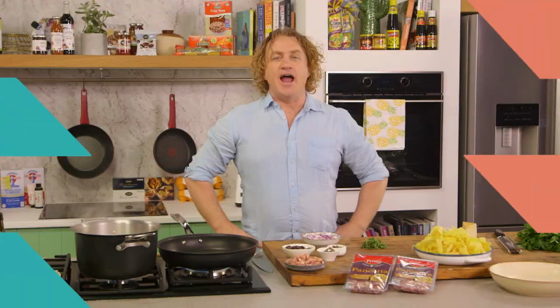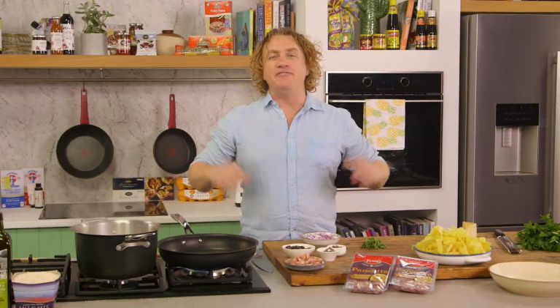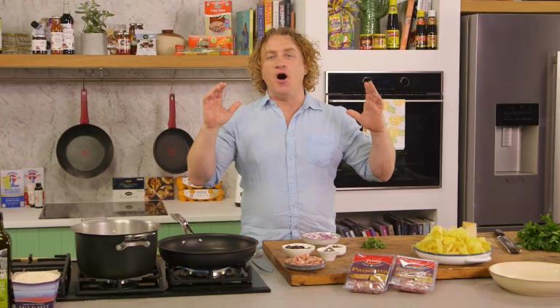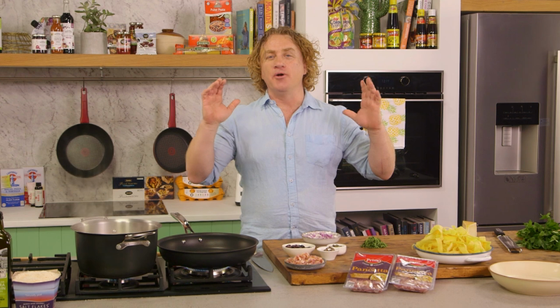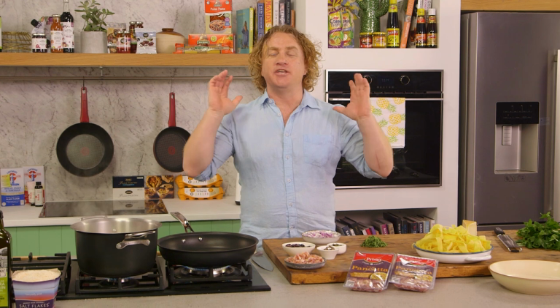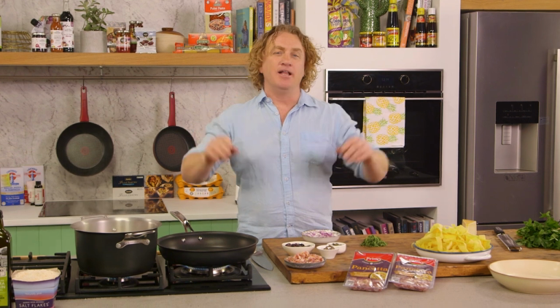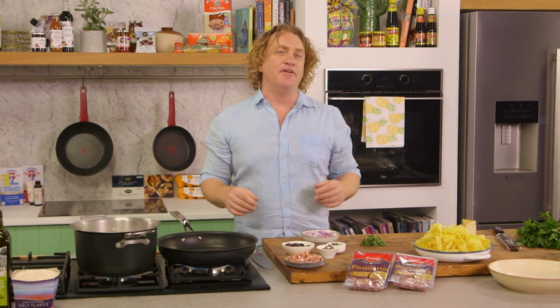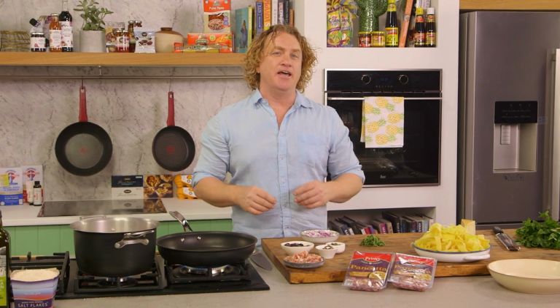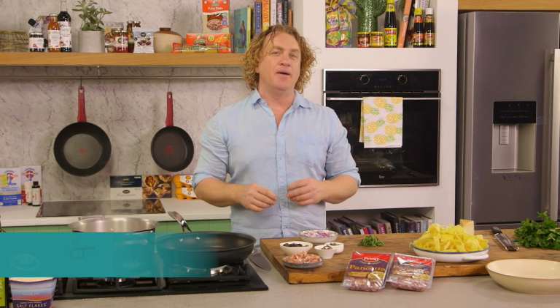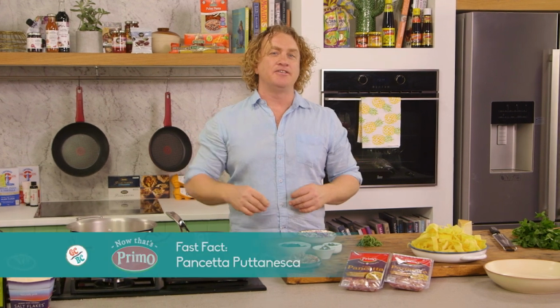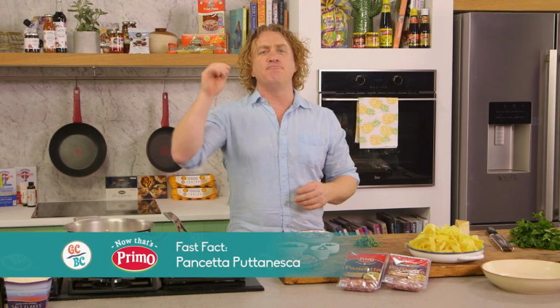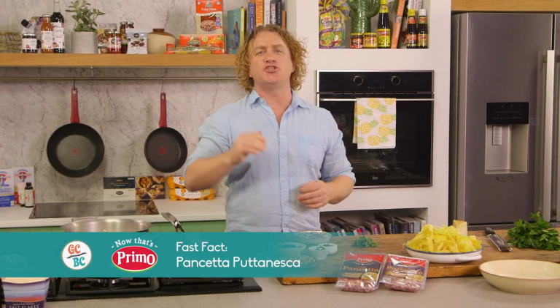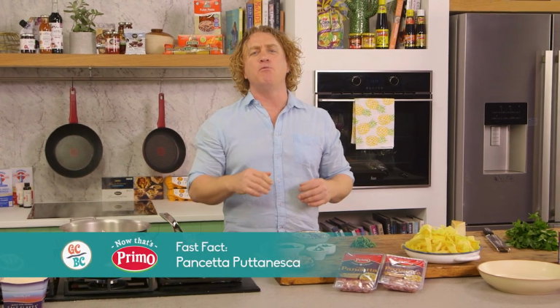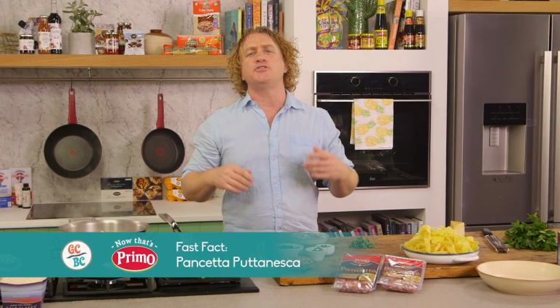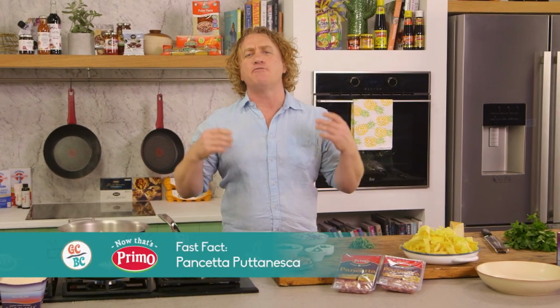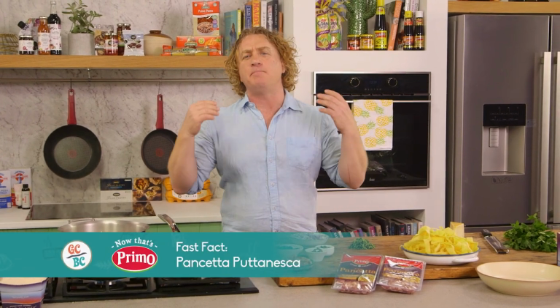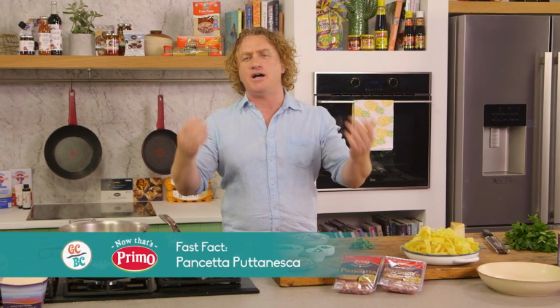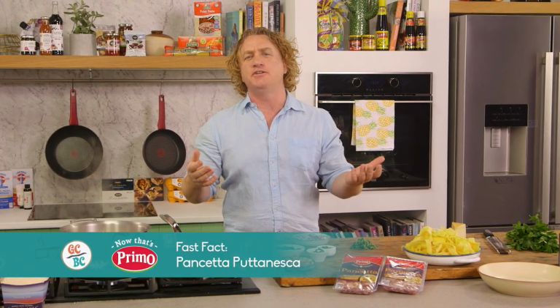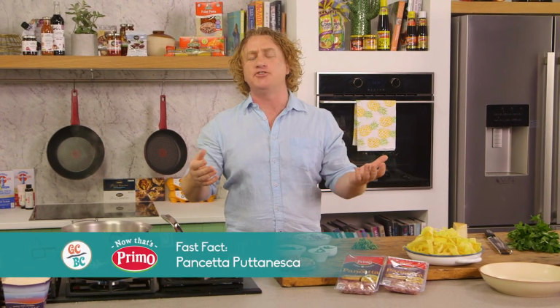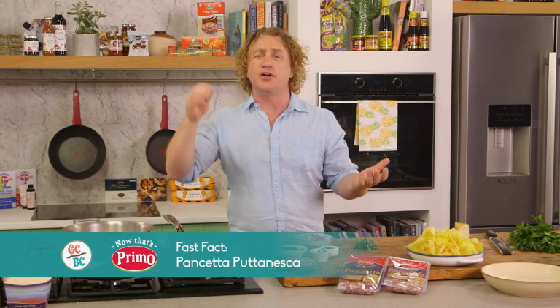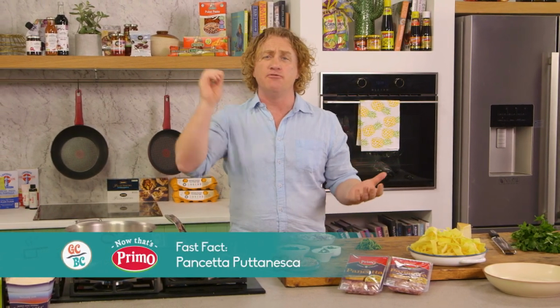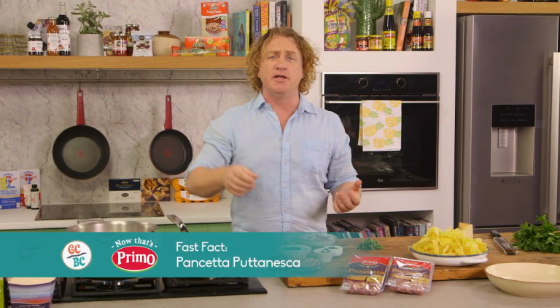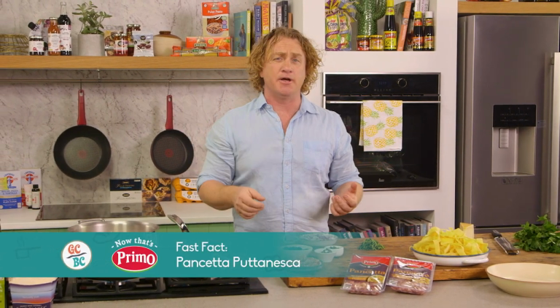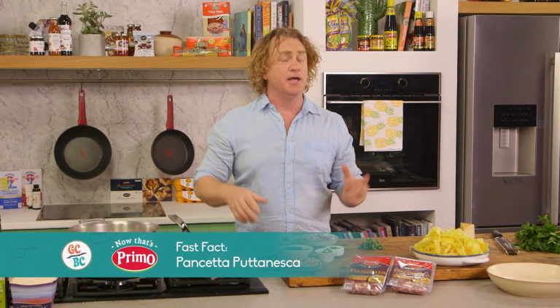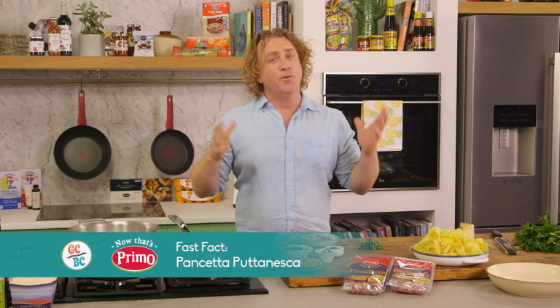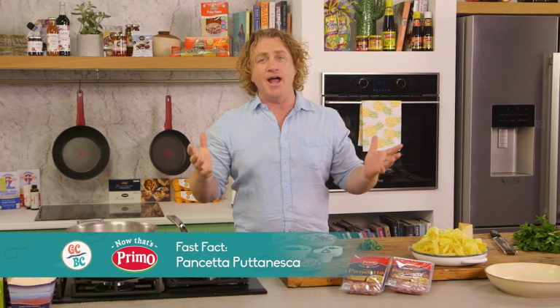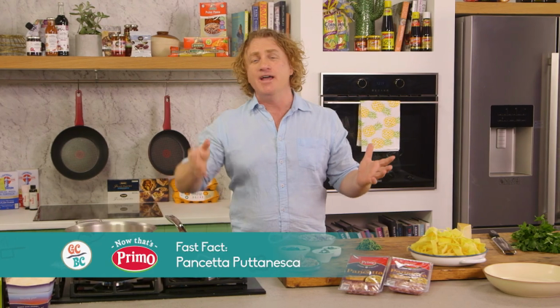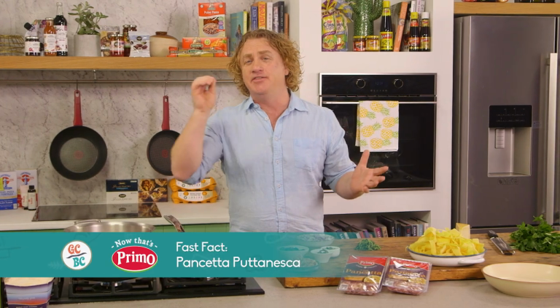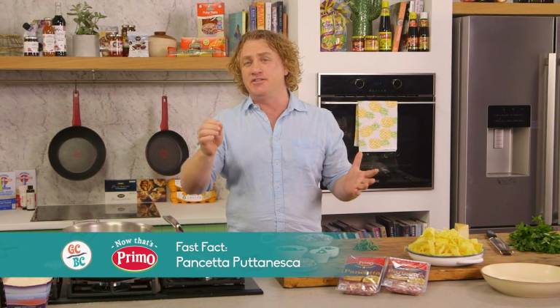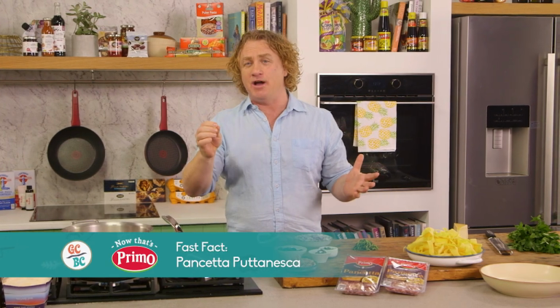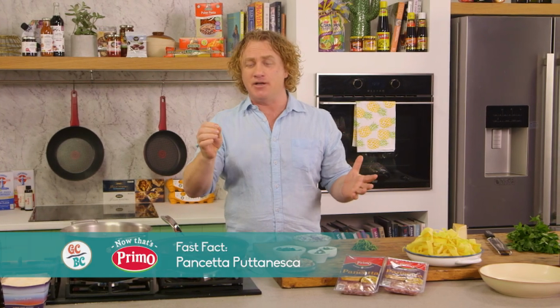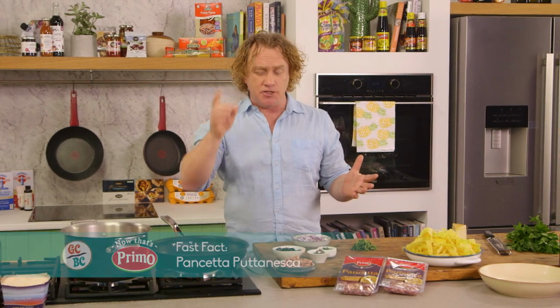Harry from Heidelberg sent me a lovely email saying, 'Richo, what's a great pasta dish that I can do really quickly?' Well, Harry, this is a great pasta dish.